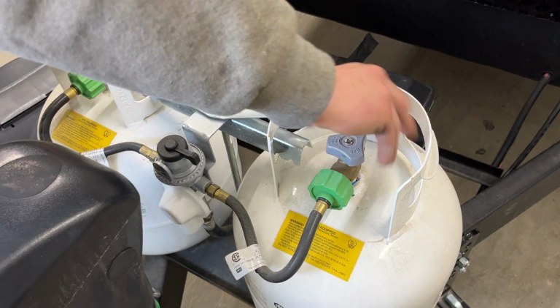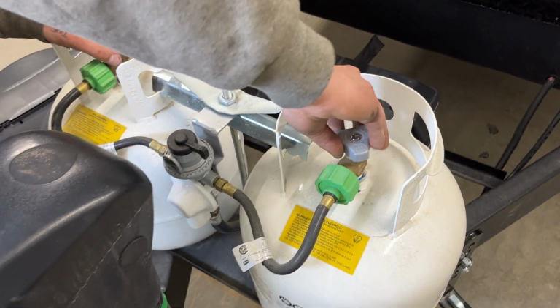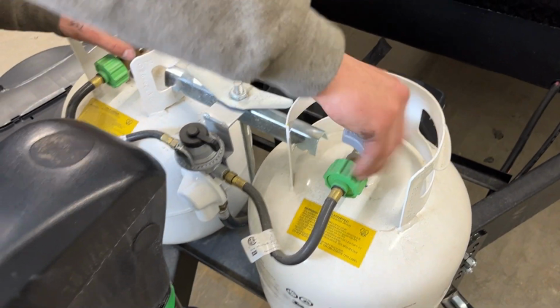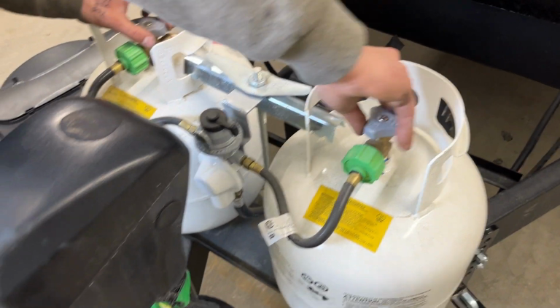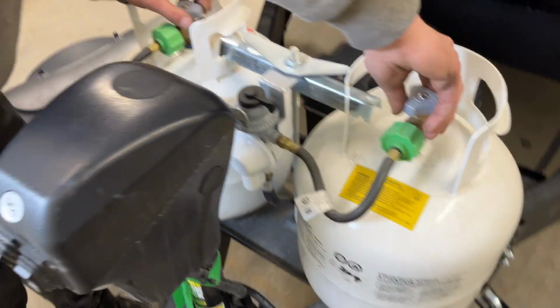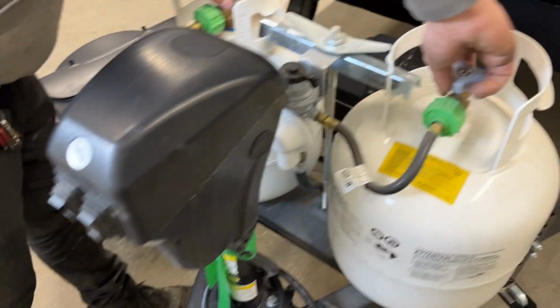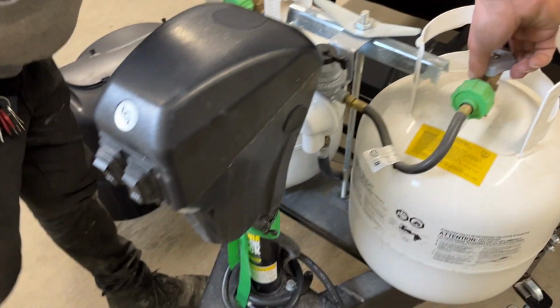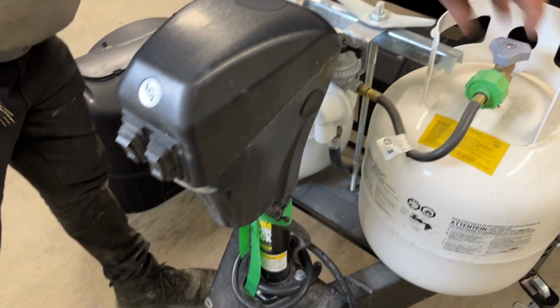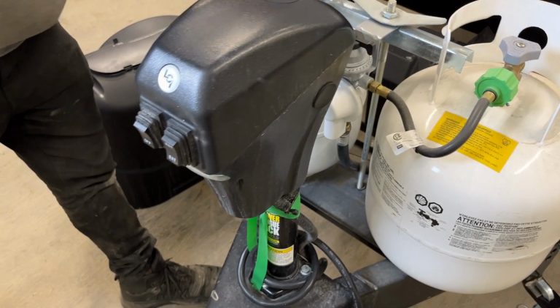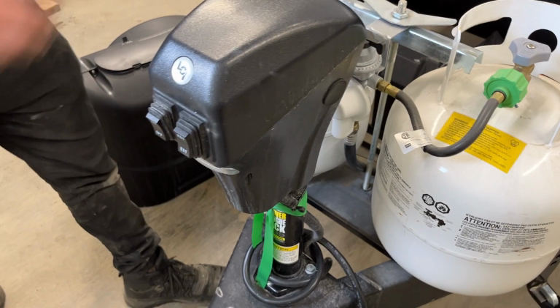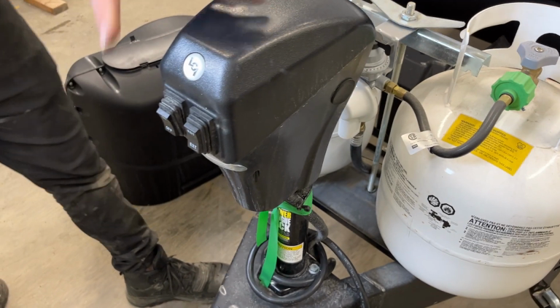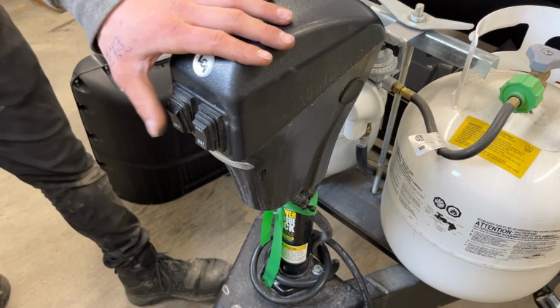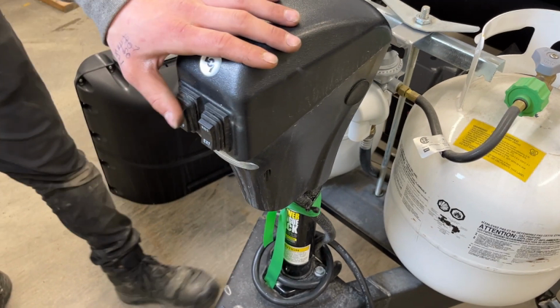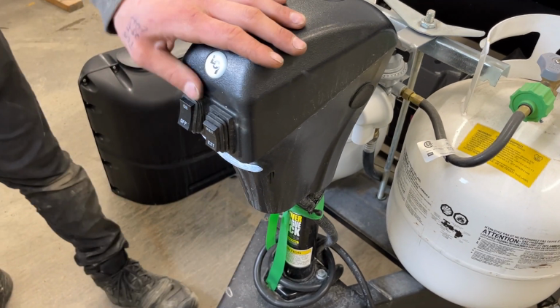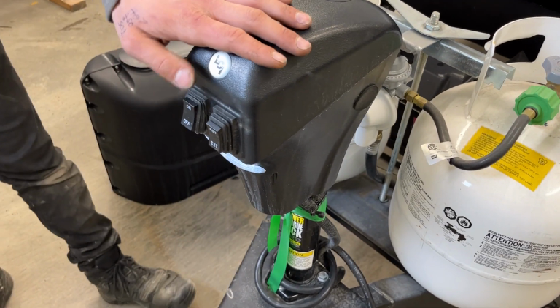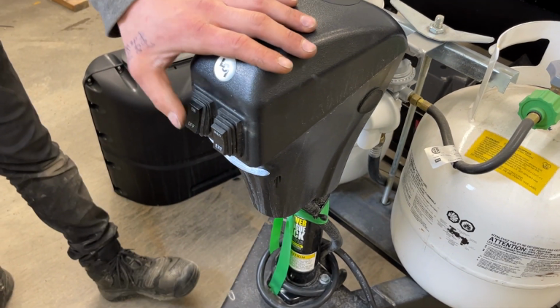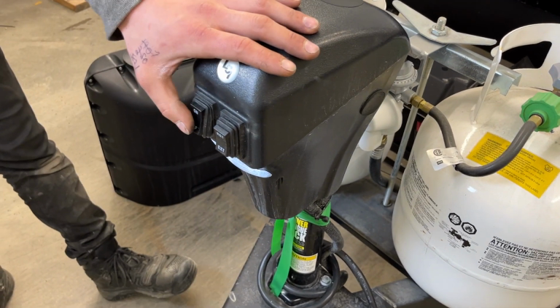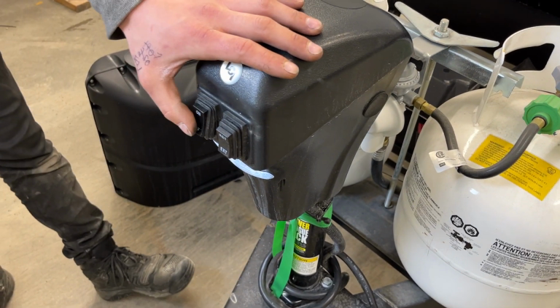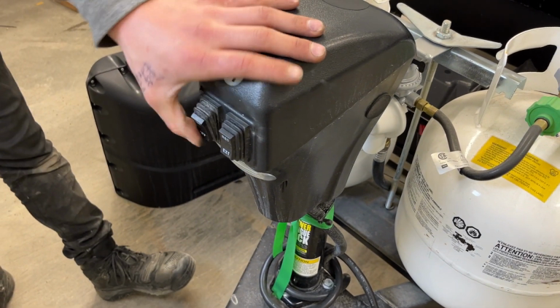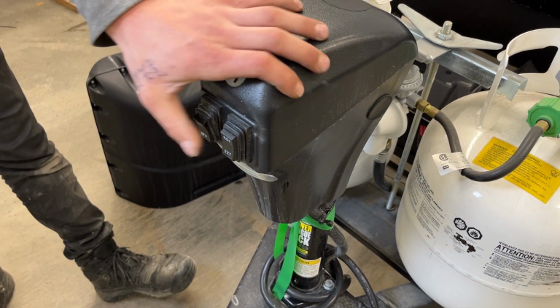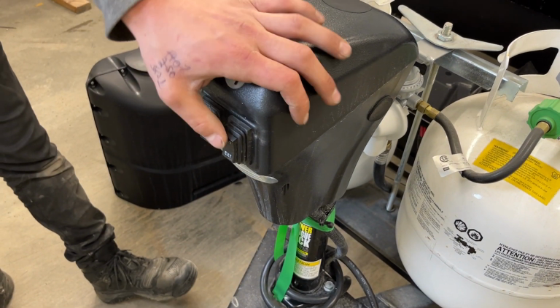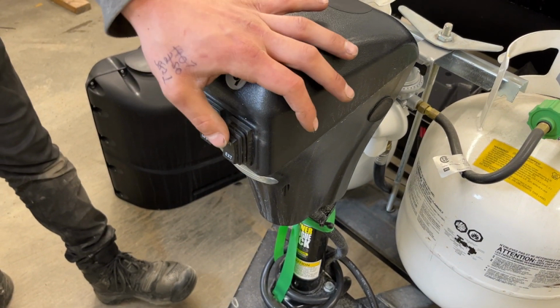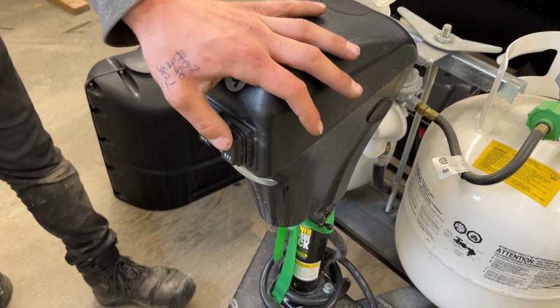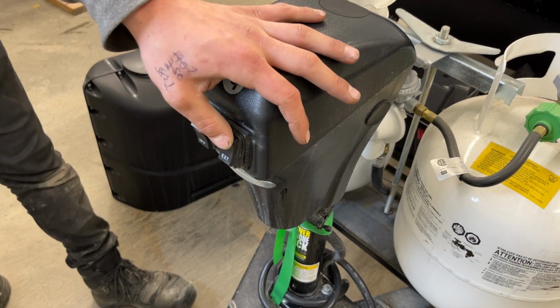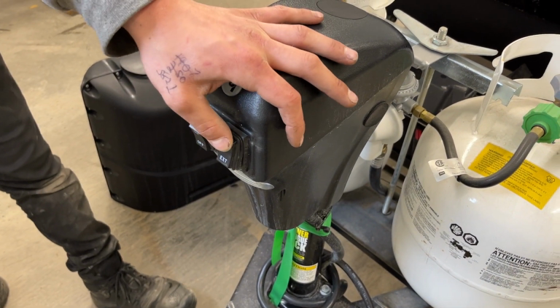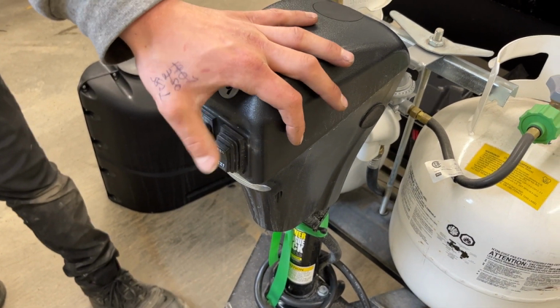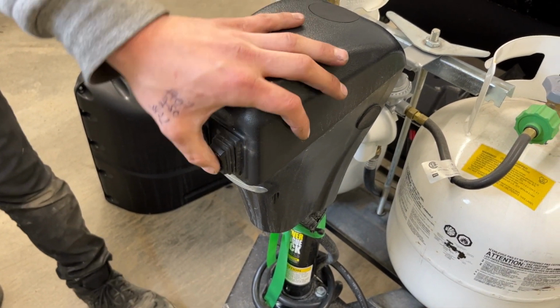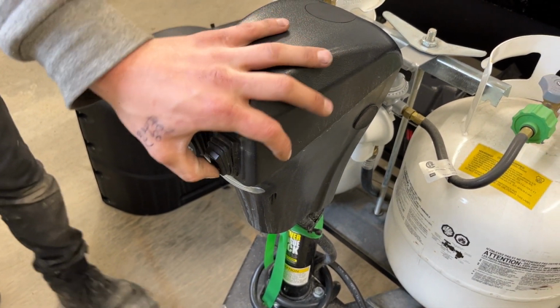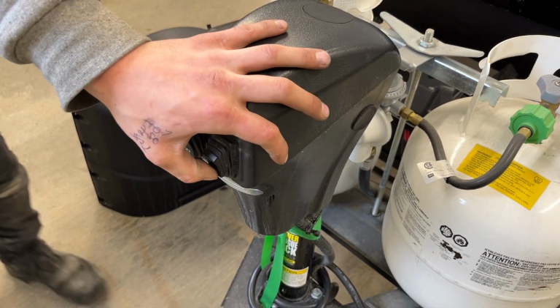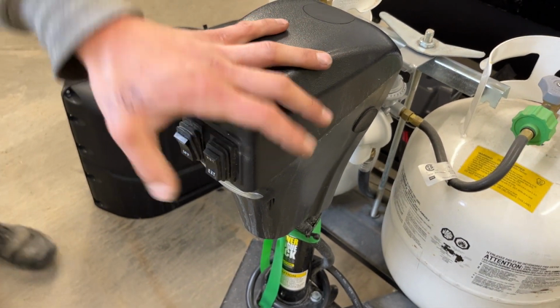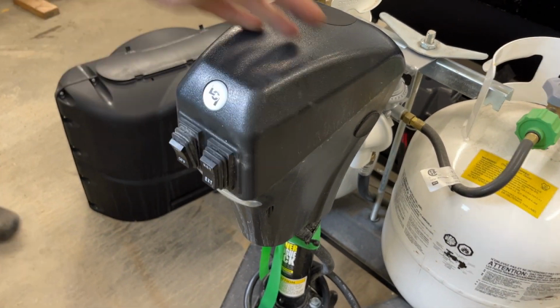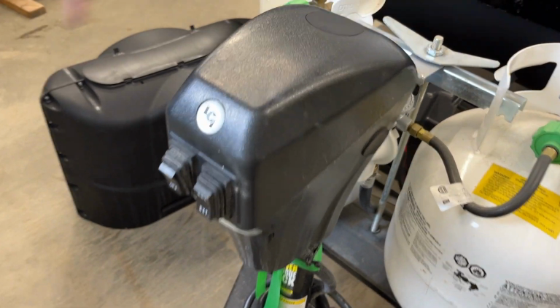In front is your power tongue jack. On the left here, you get your light switch. On the right, up is down and down is up.